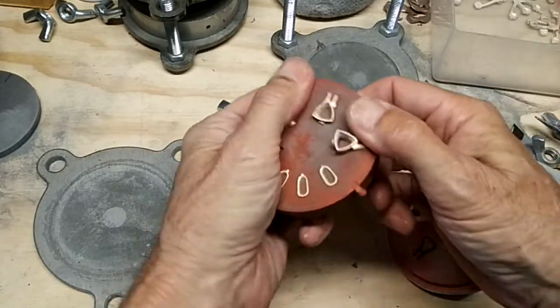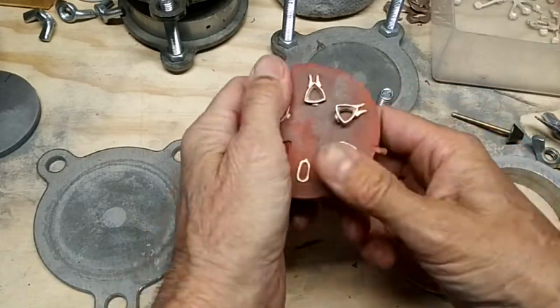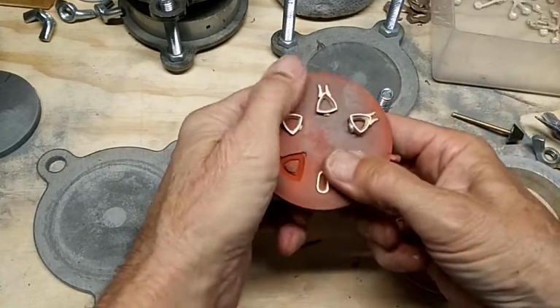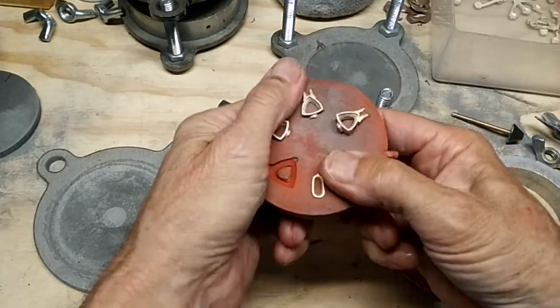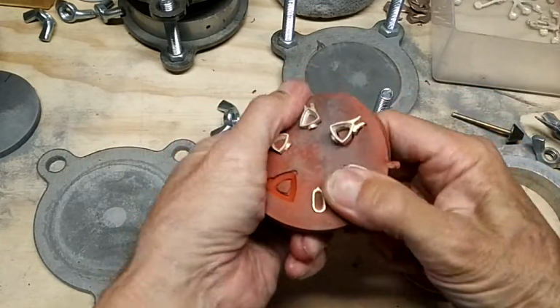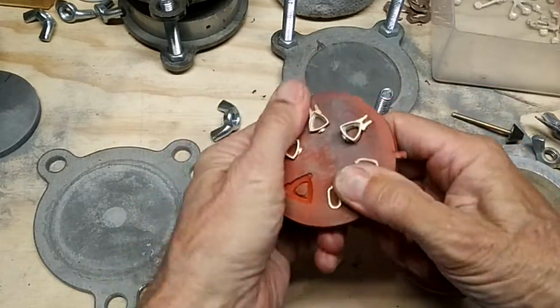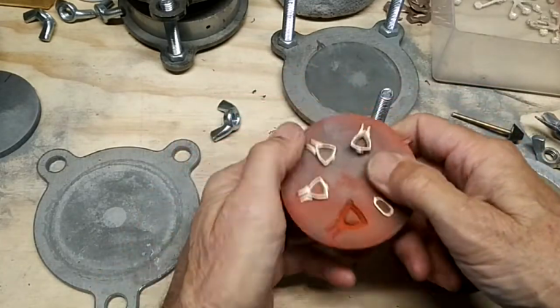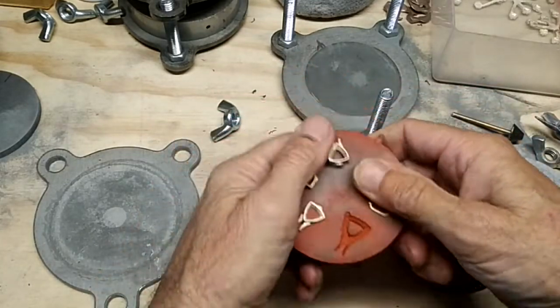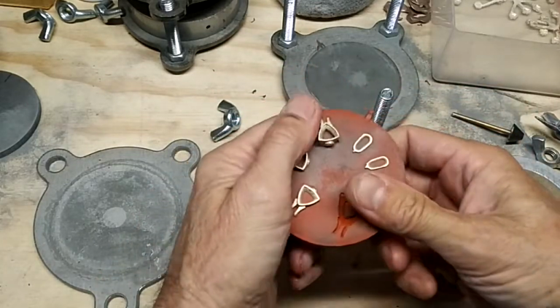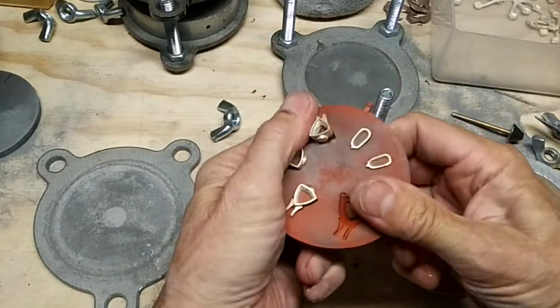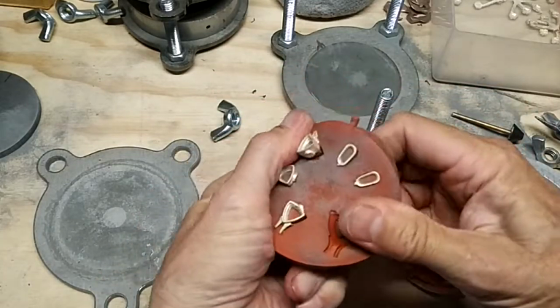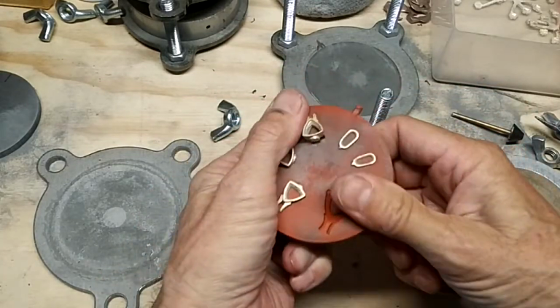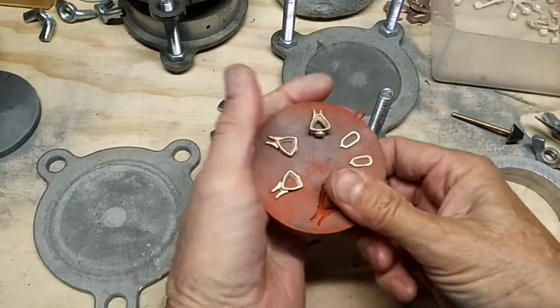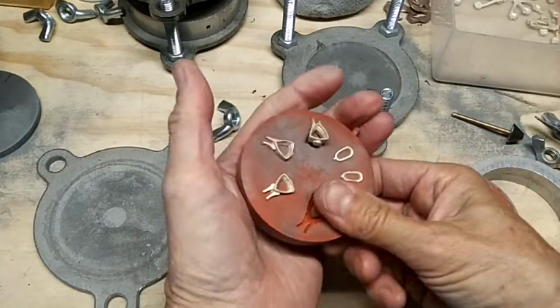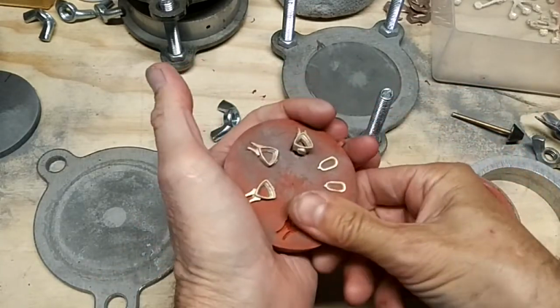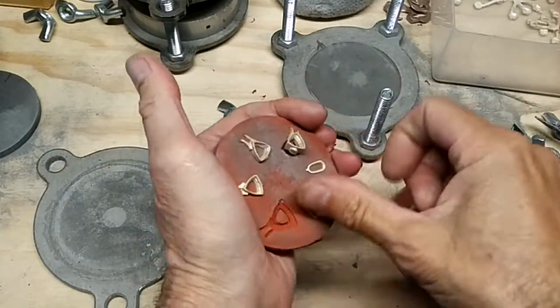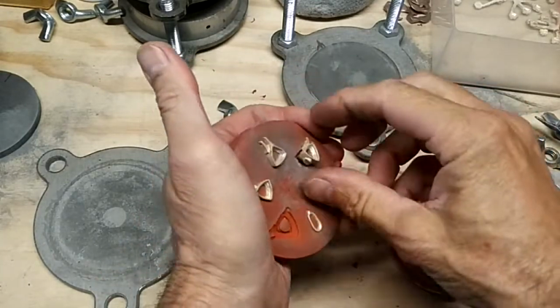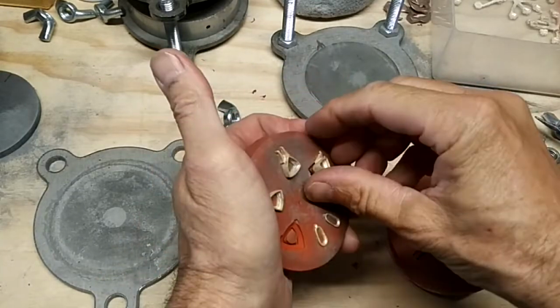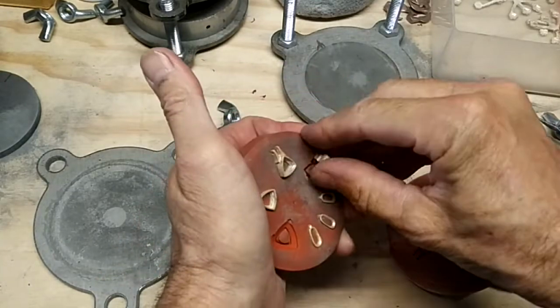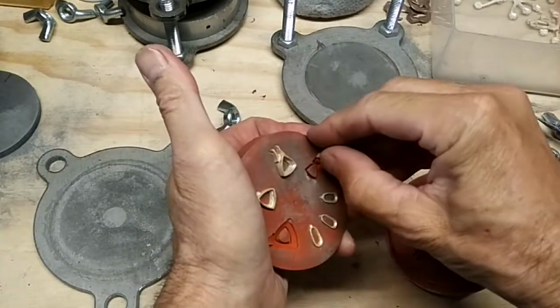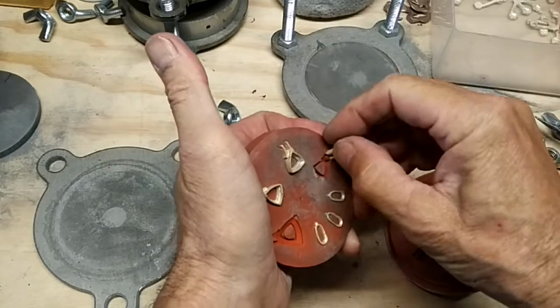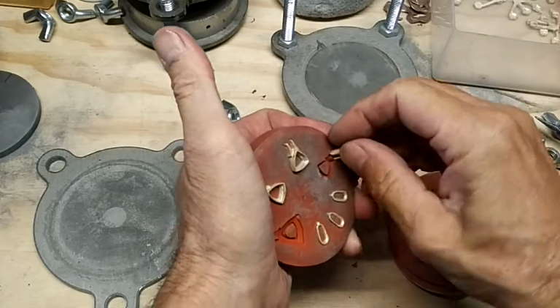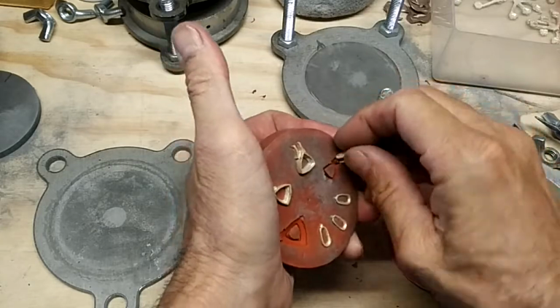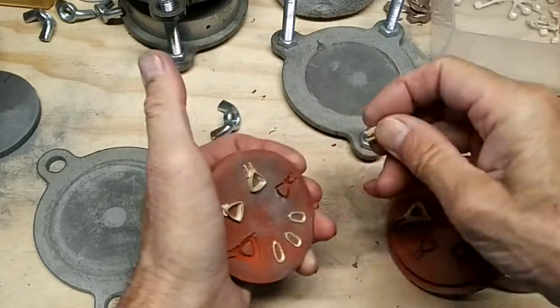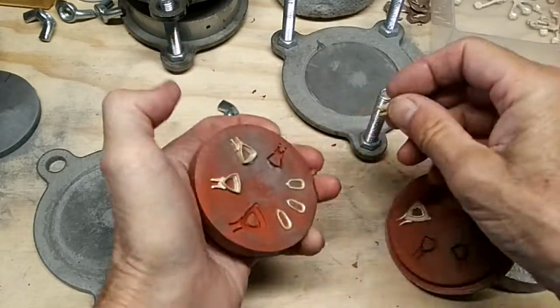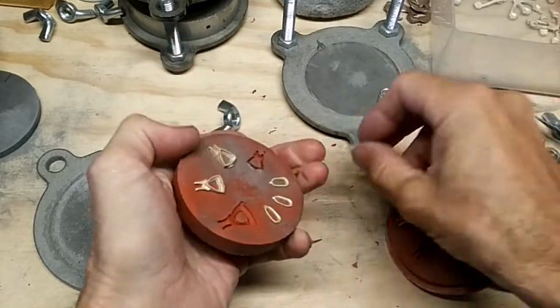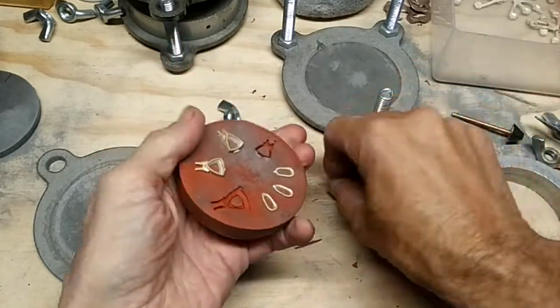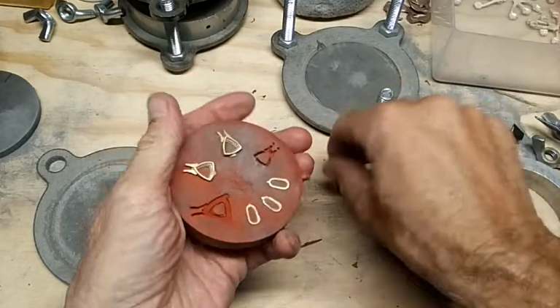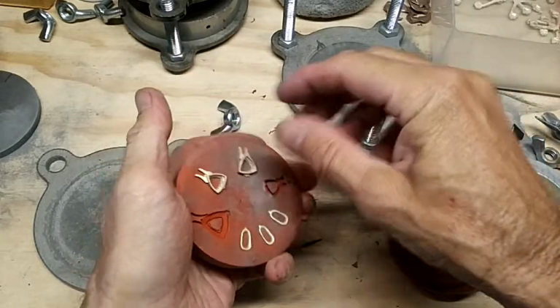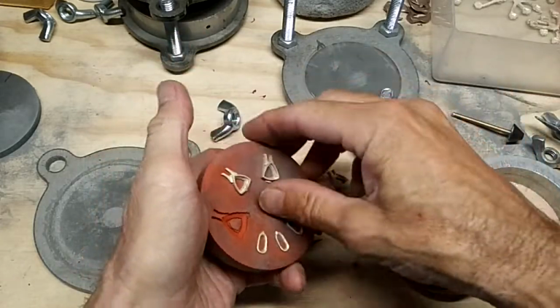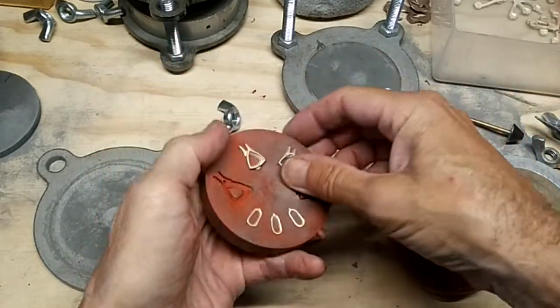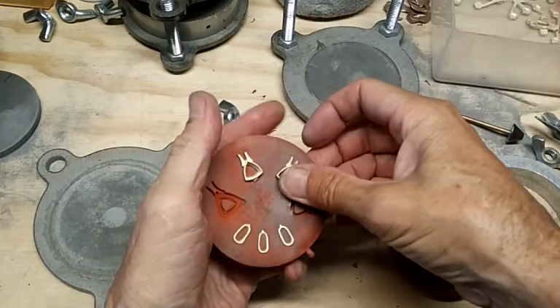If you flex the mold rubber, these will all come out.